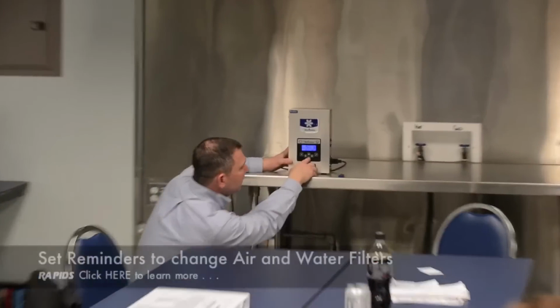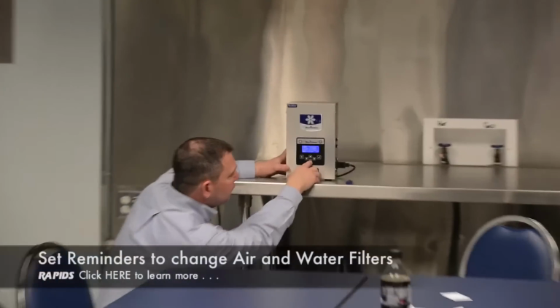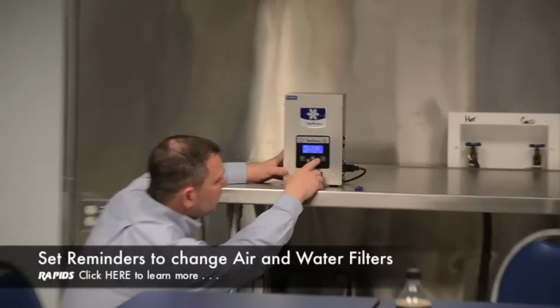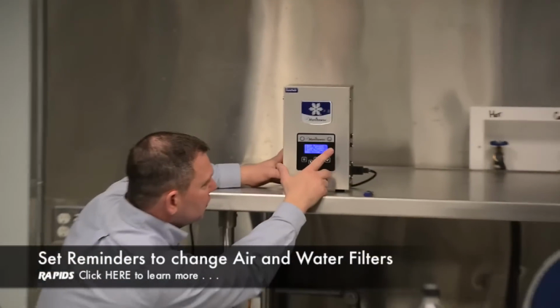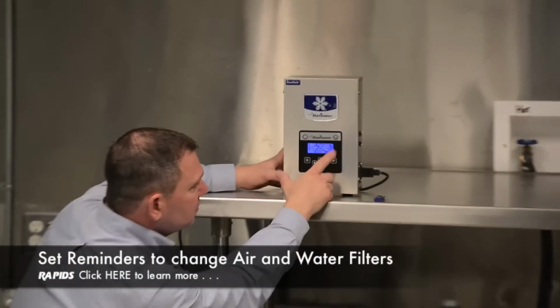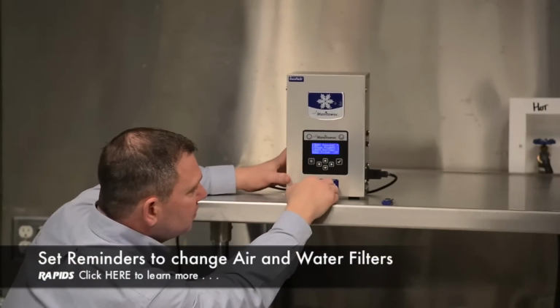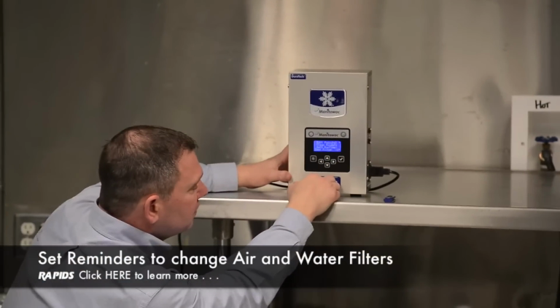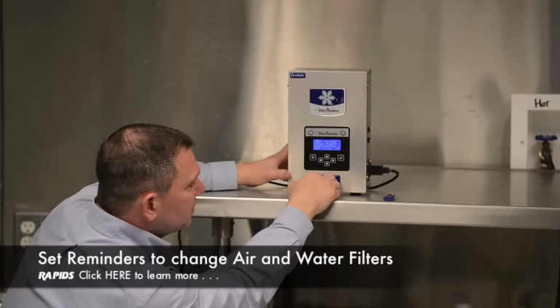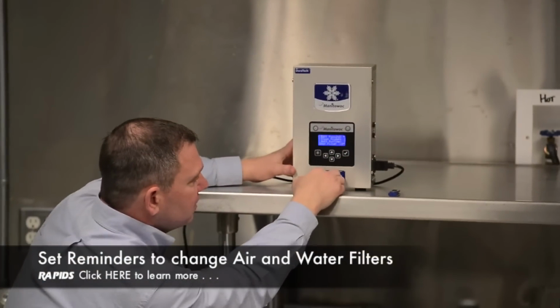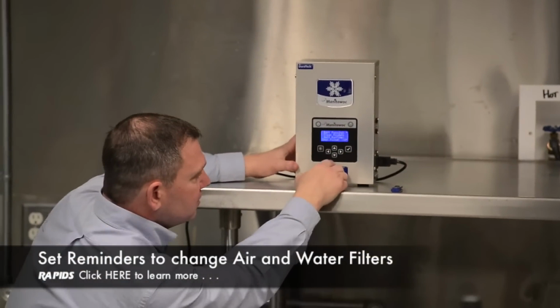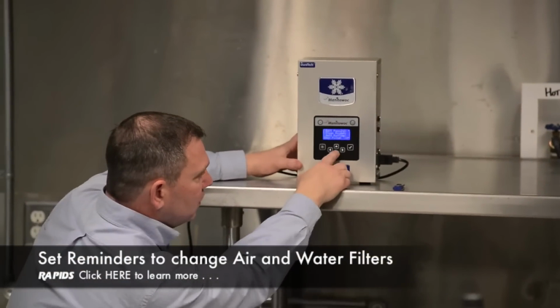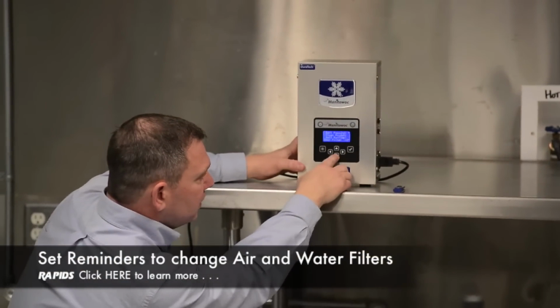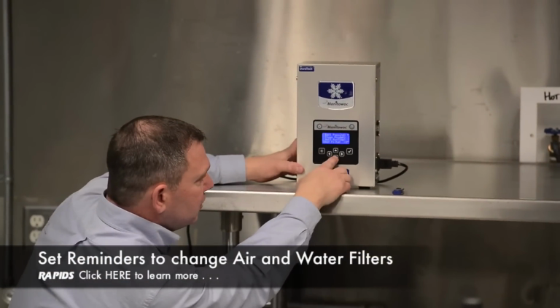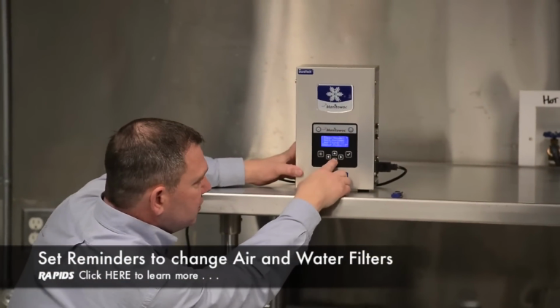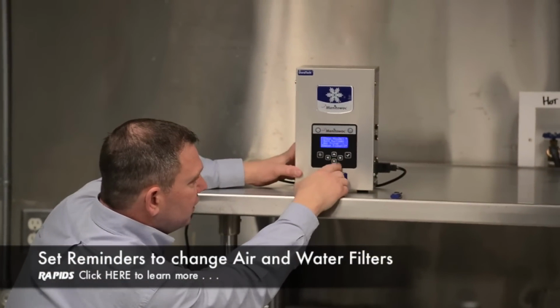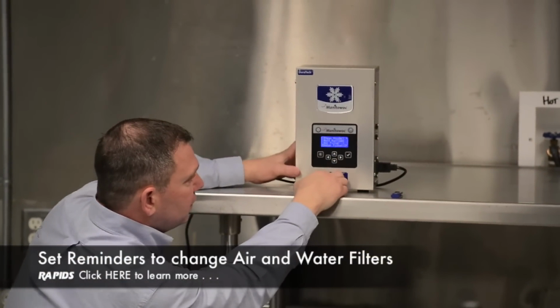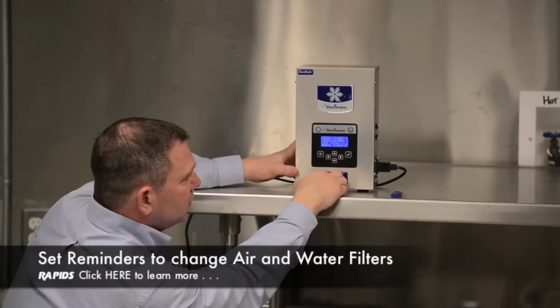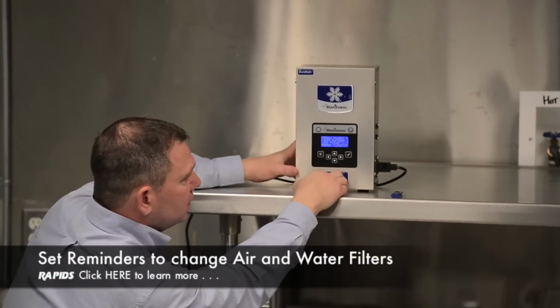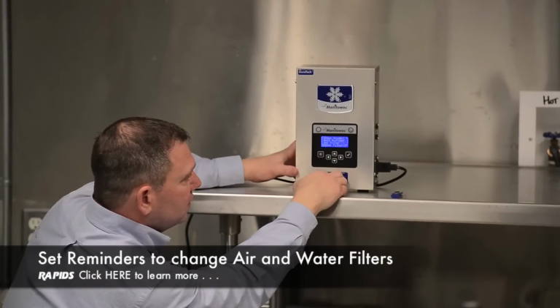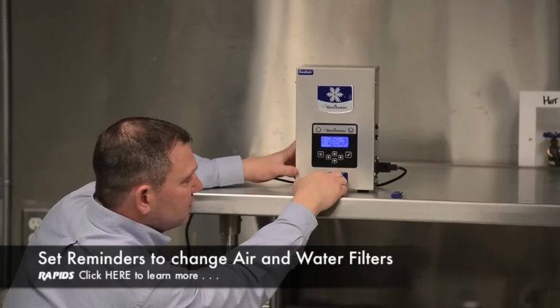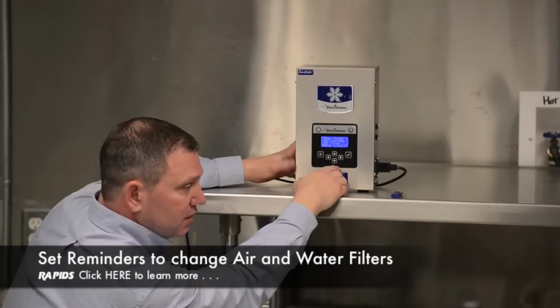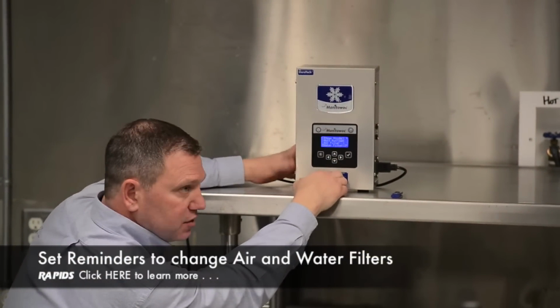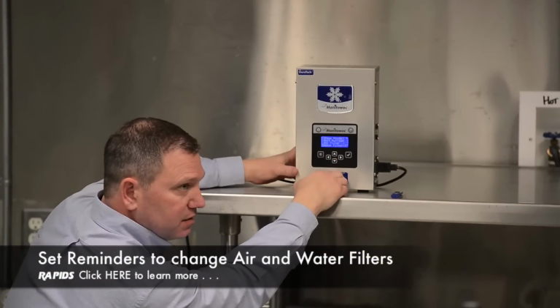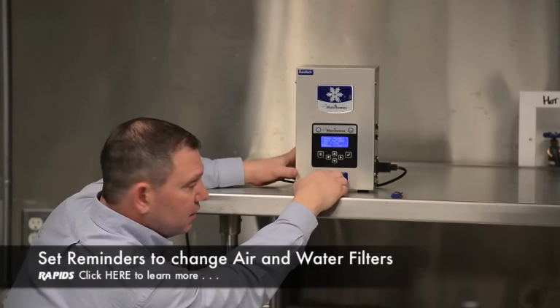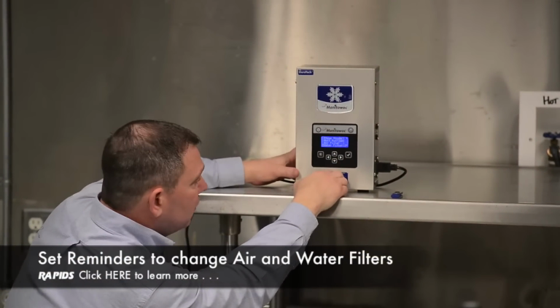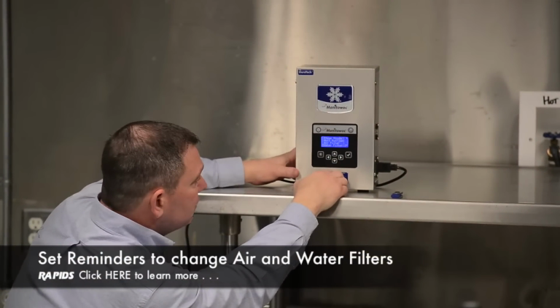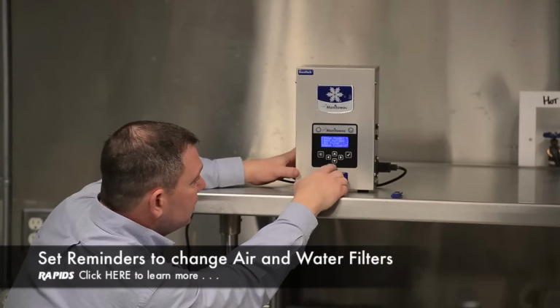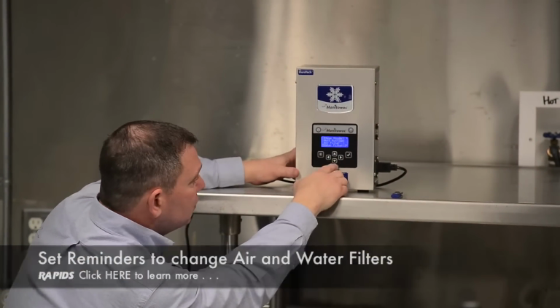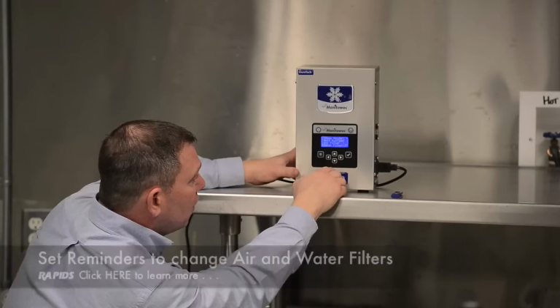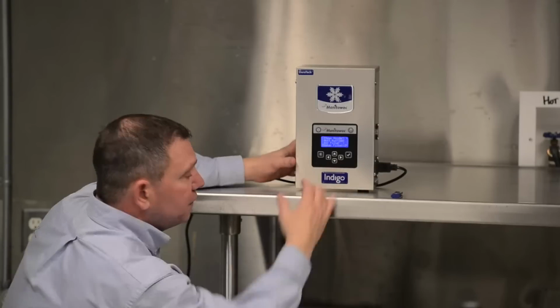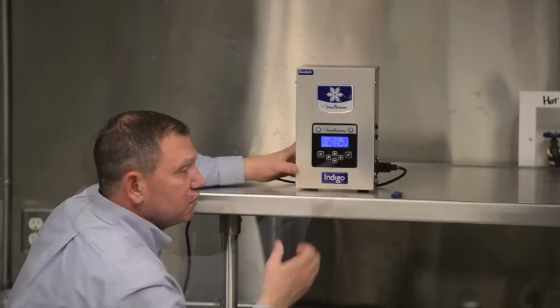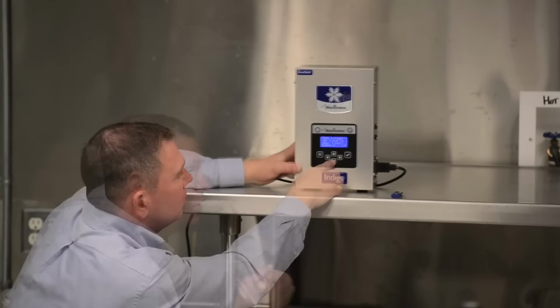The air filter reminder will tell you when to change your air filter, and it's also going to tell you when to change the water filter.